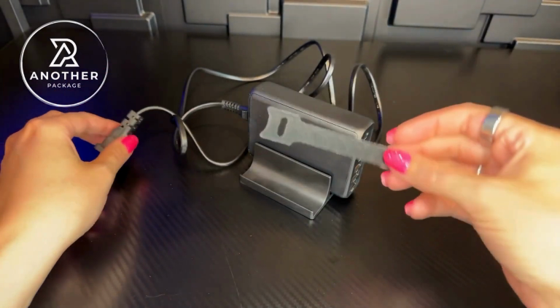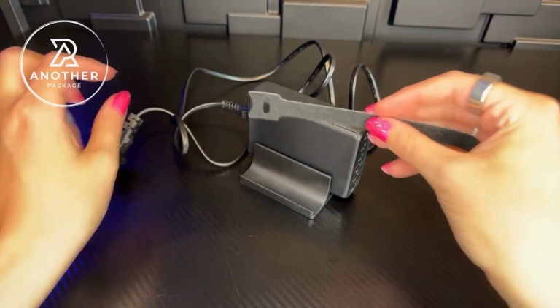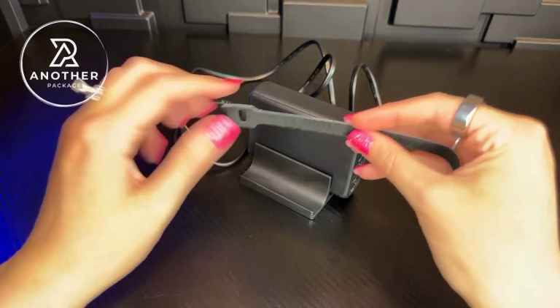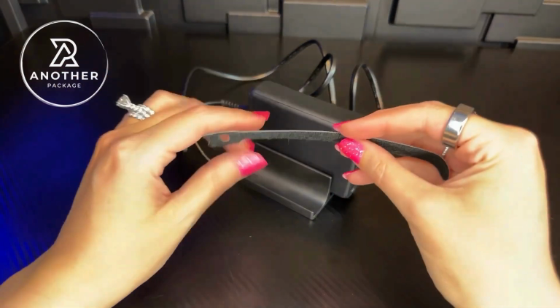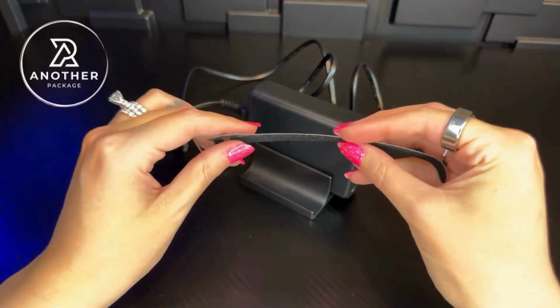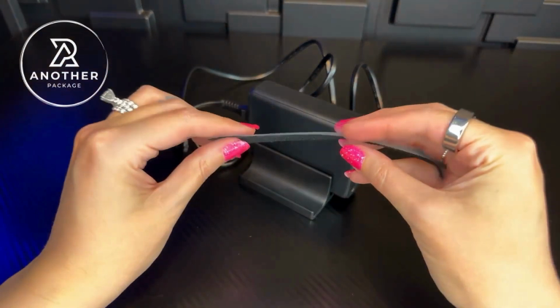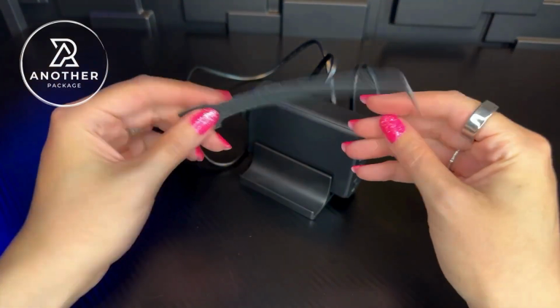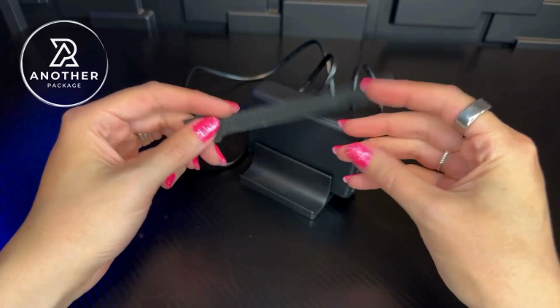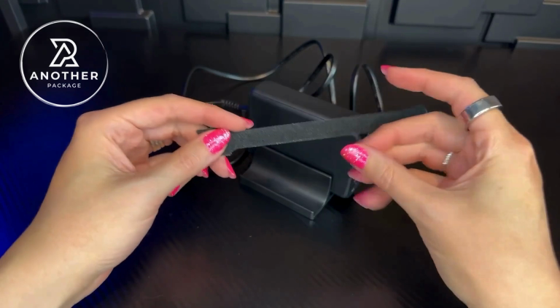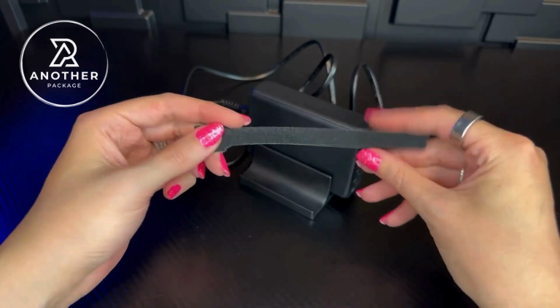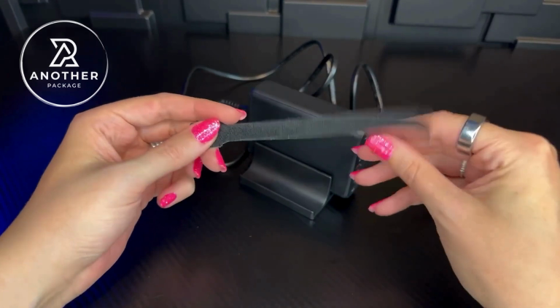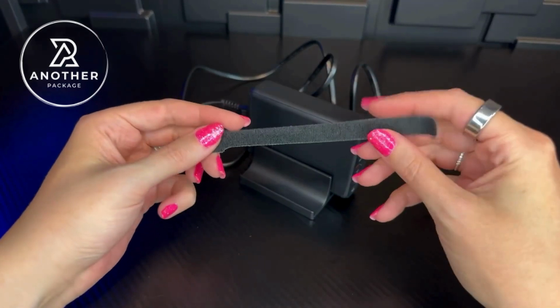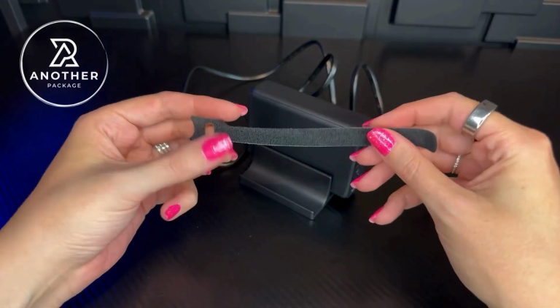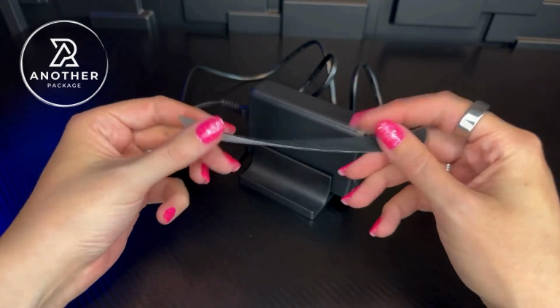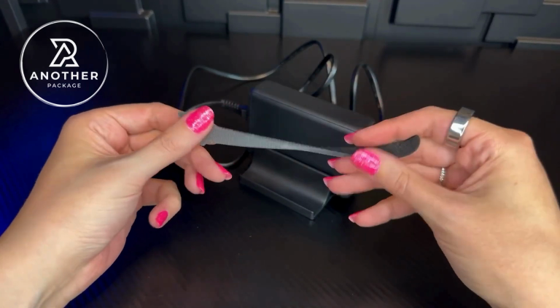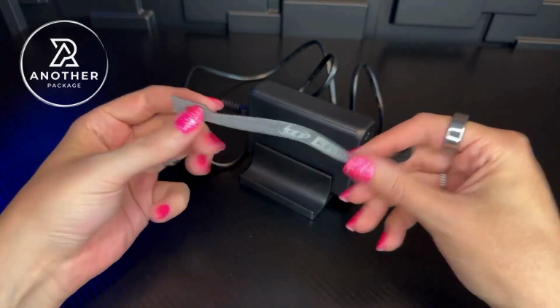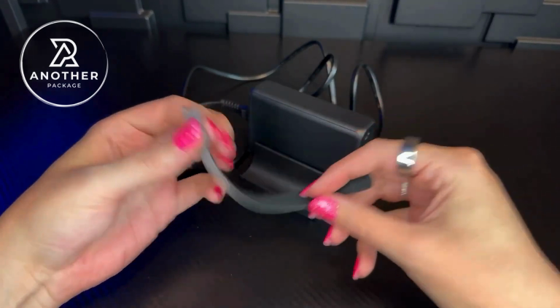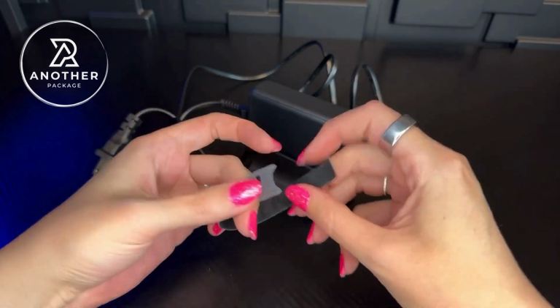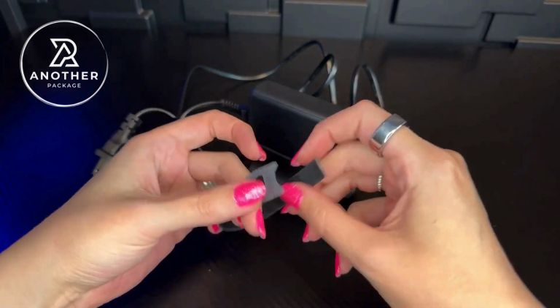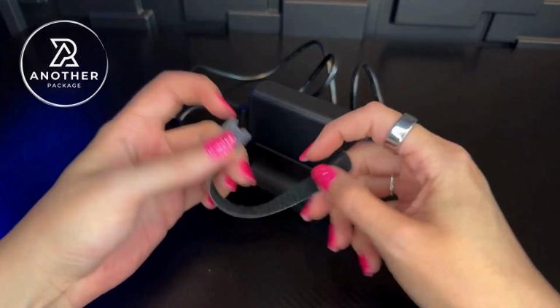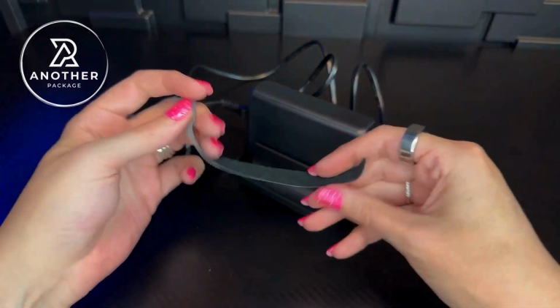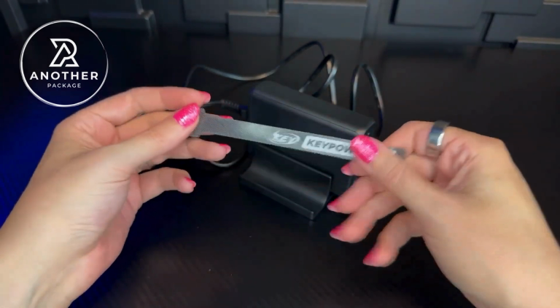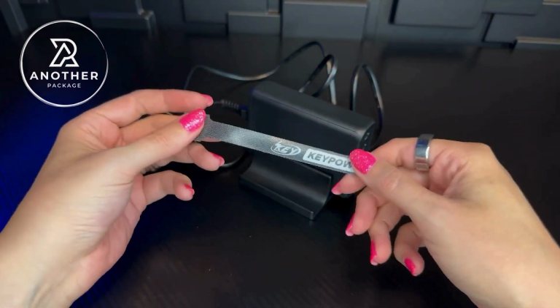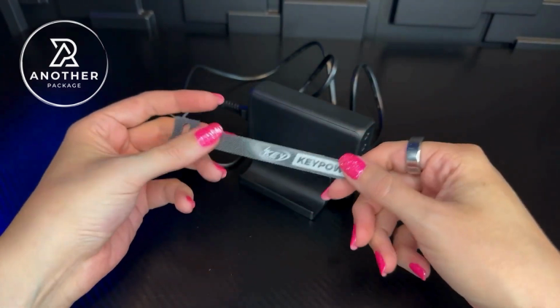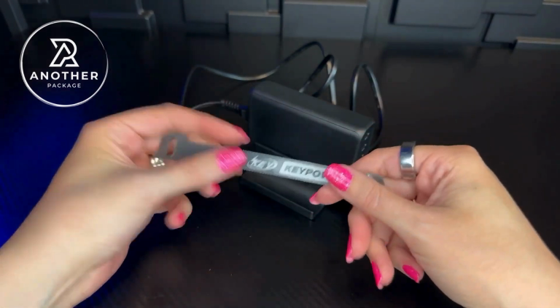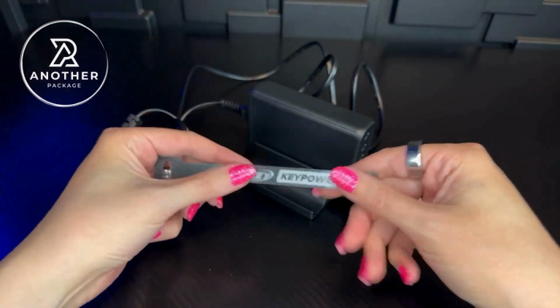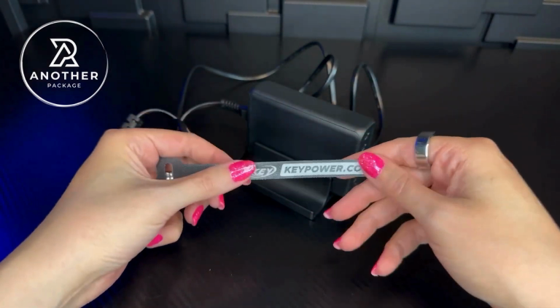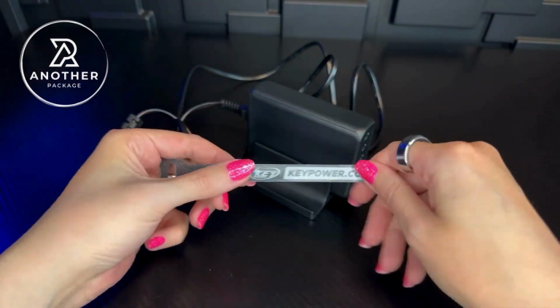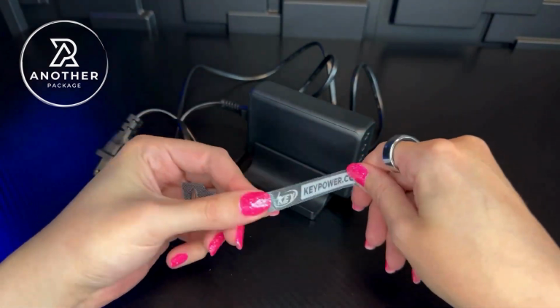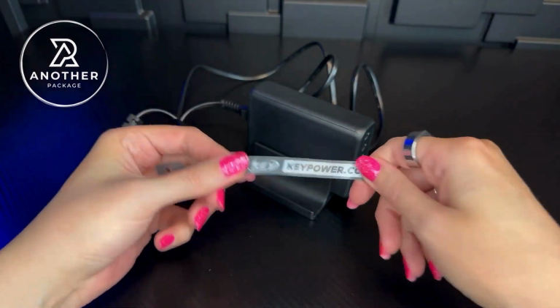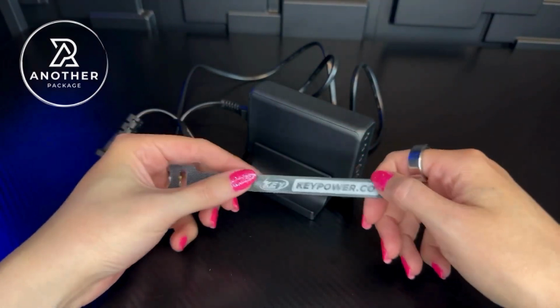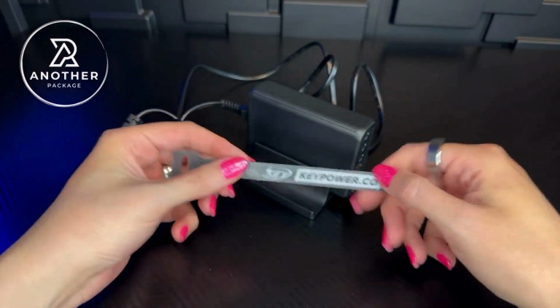If you wanted to, it does come with a little cord organizer with a velcro situation so that you can go ahead and further organize everything.